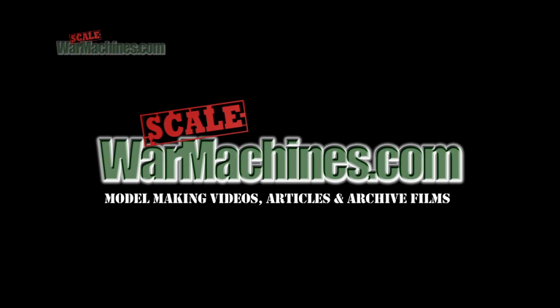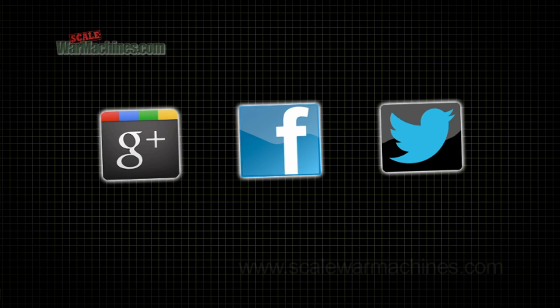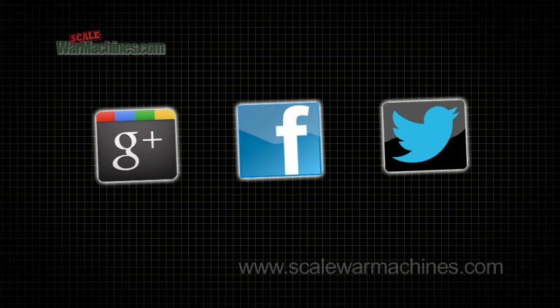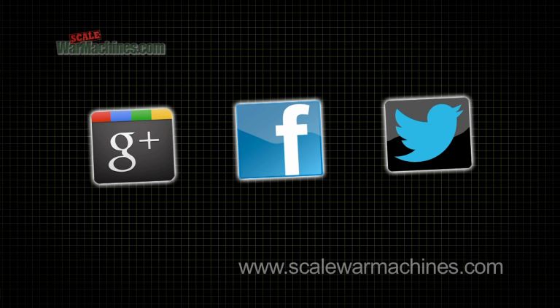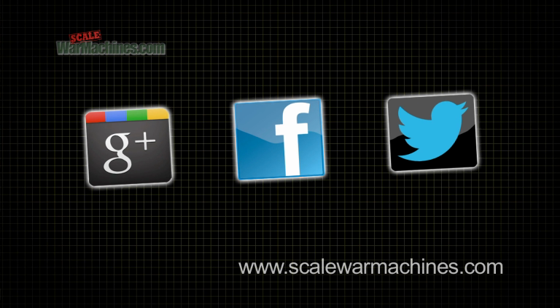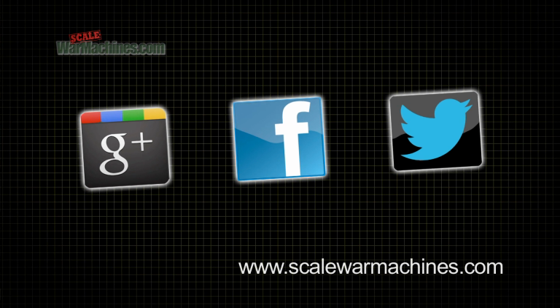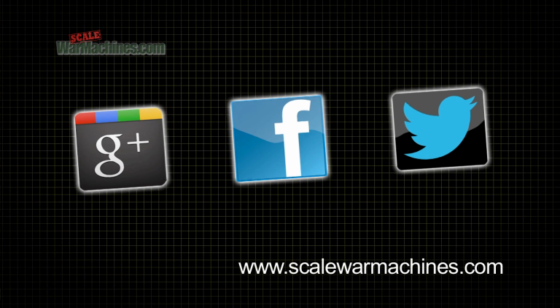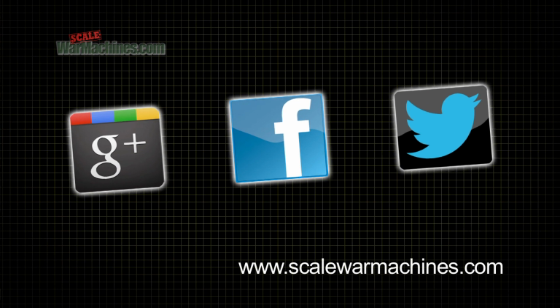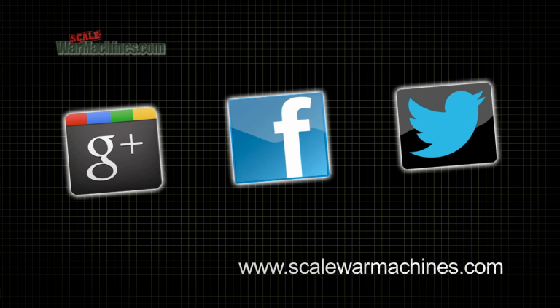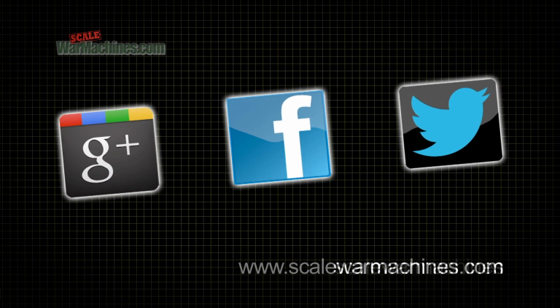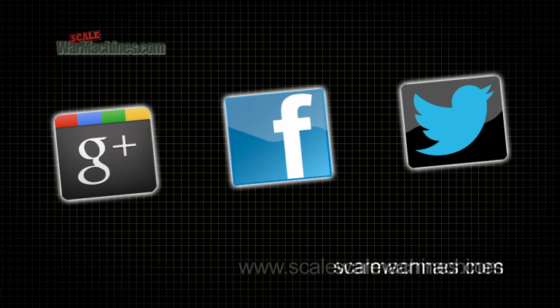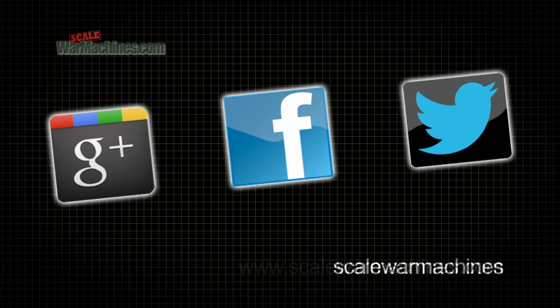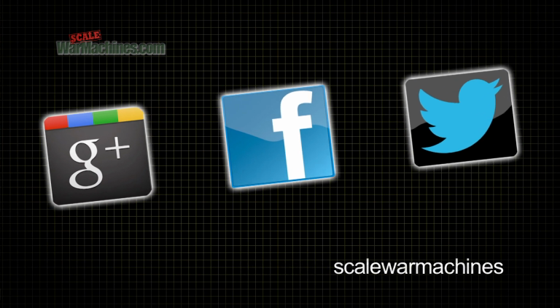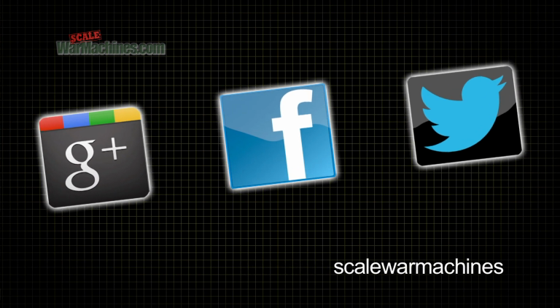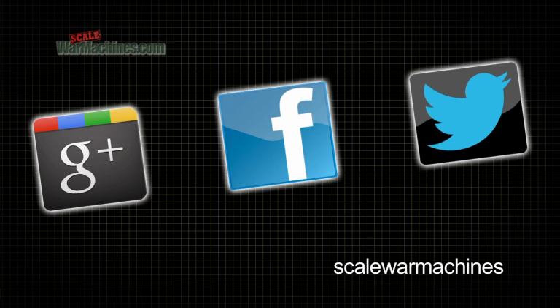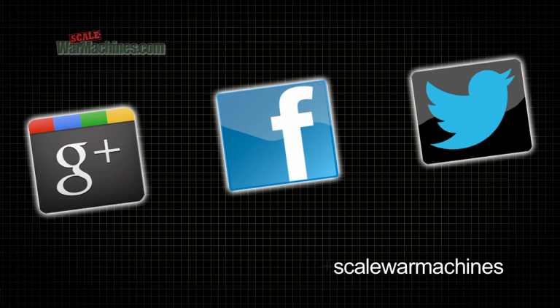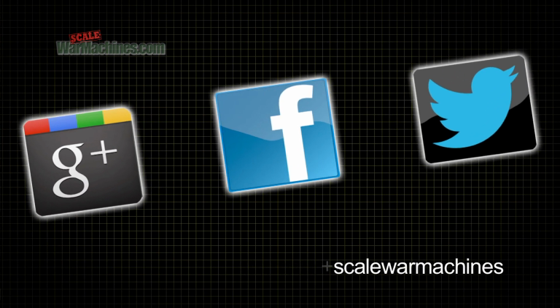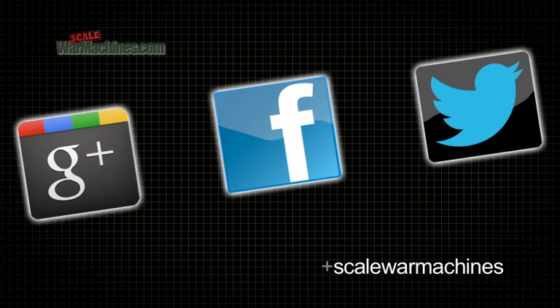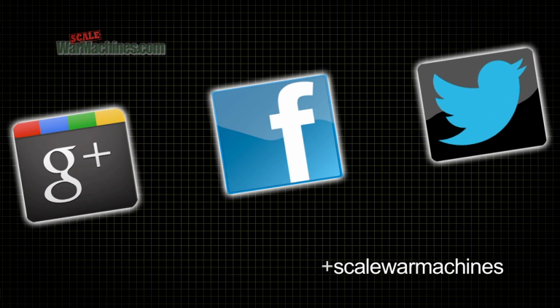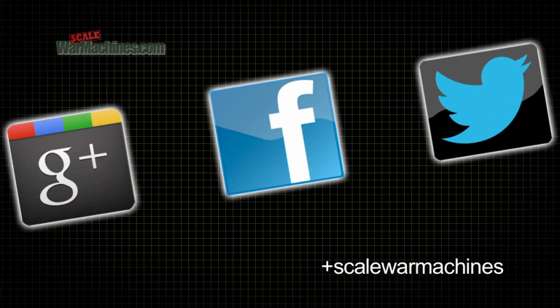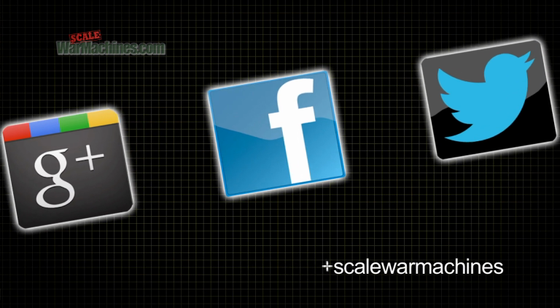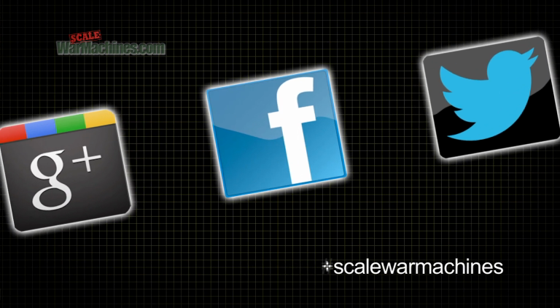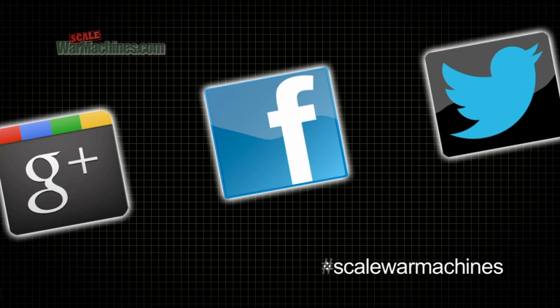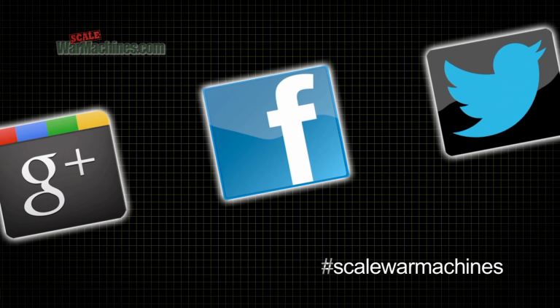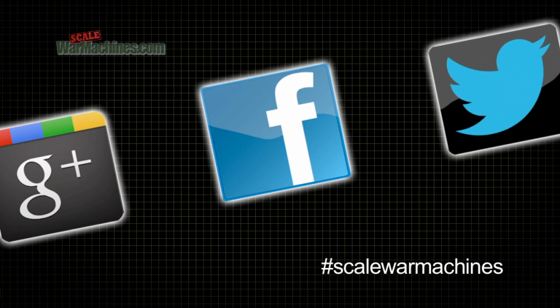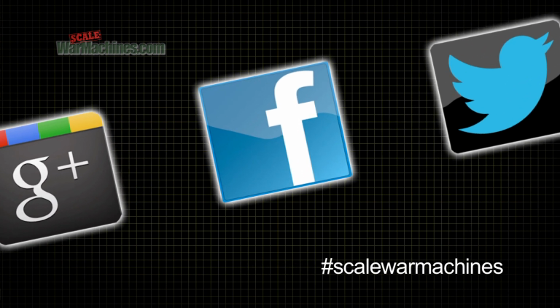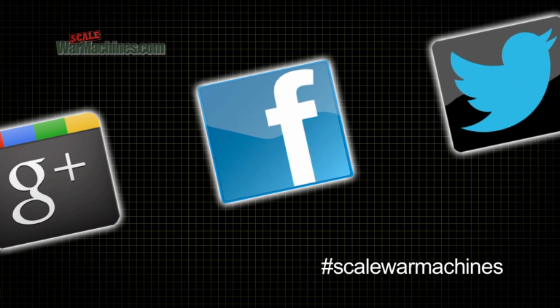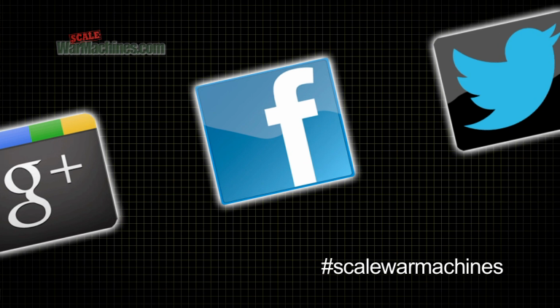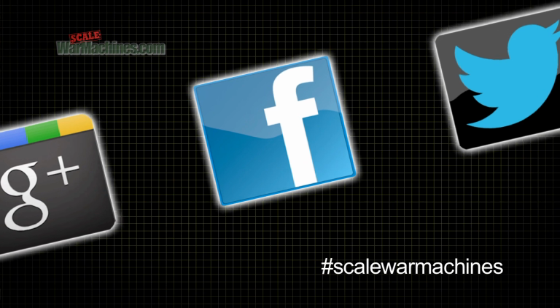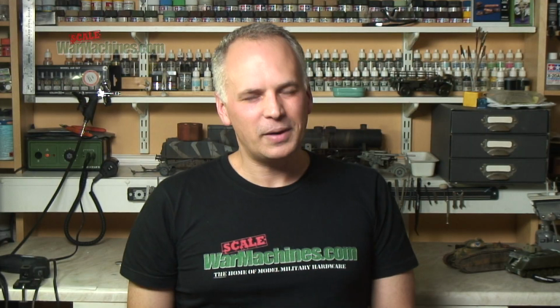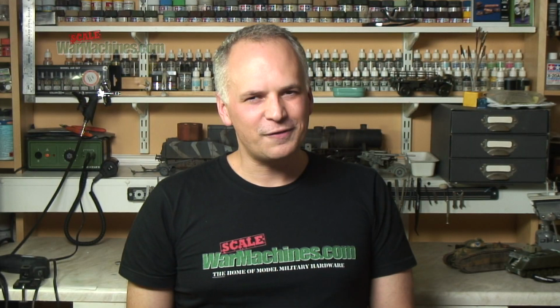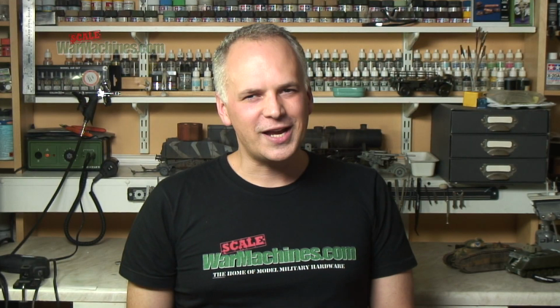There are more videos on the website and you can check out our Facebook, Google Plus and Twitter communities. Bye for now!